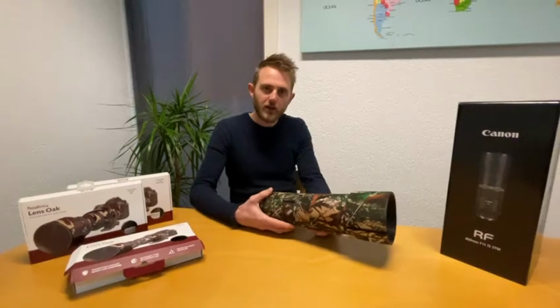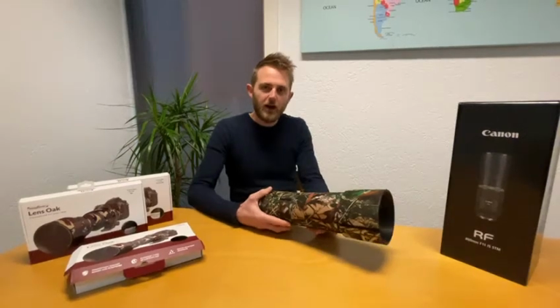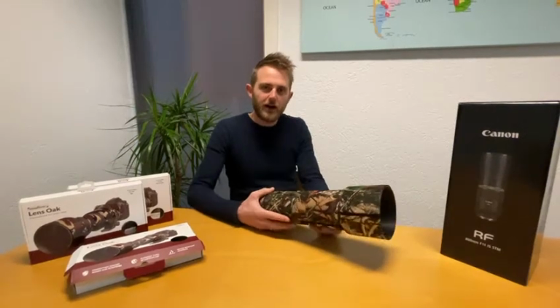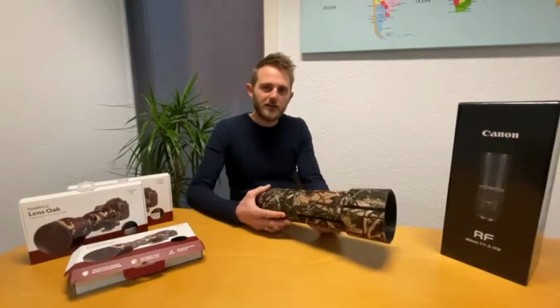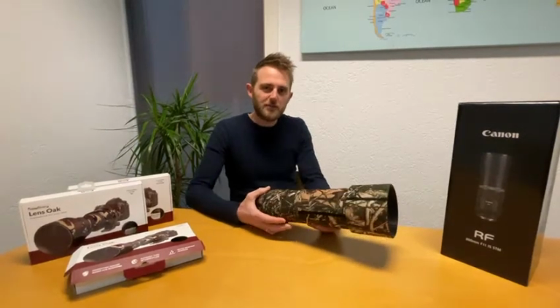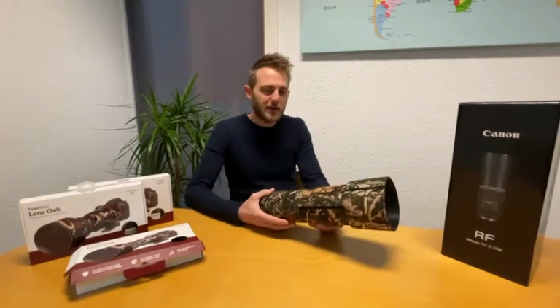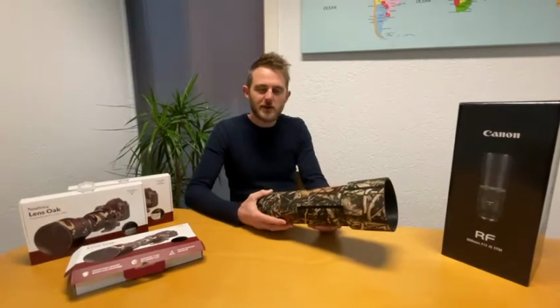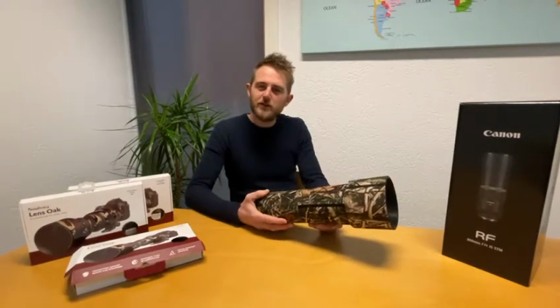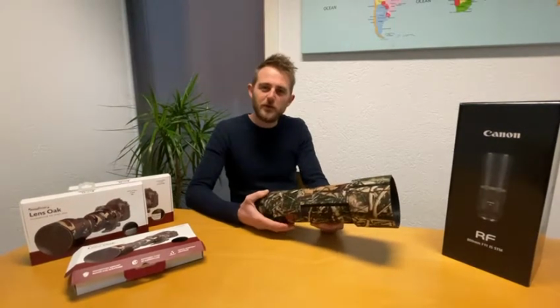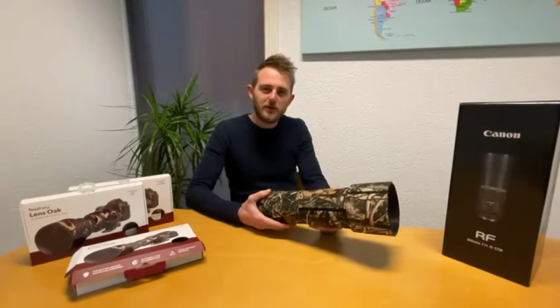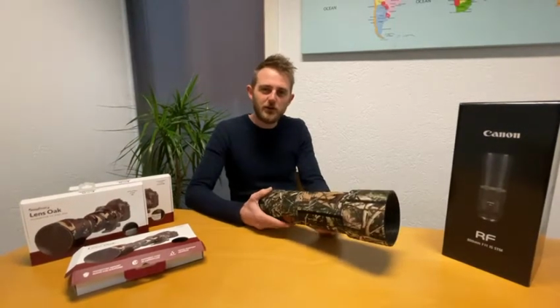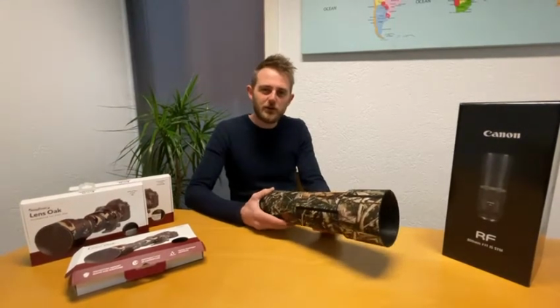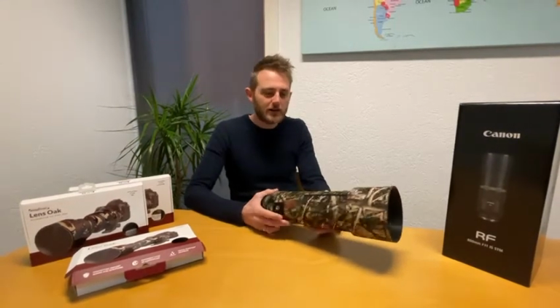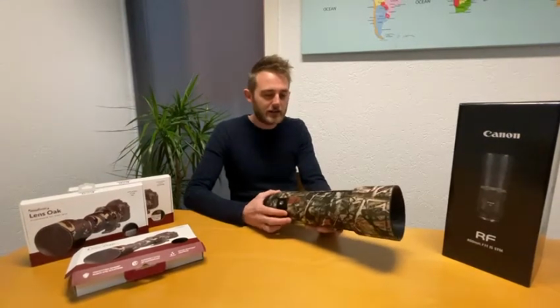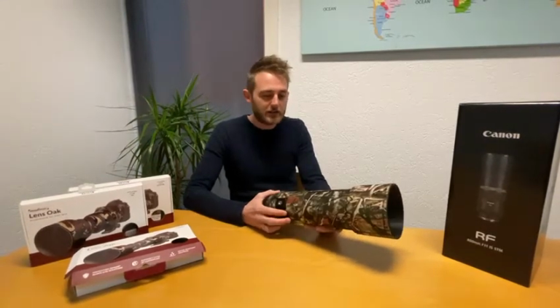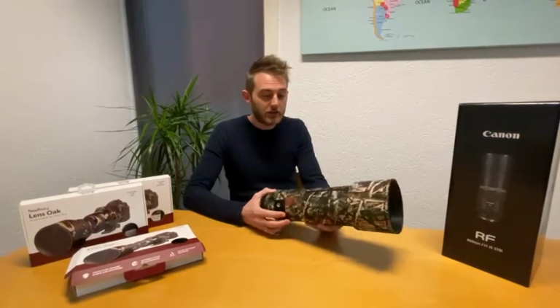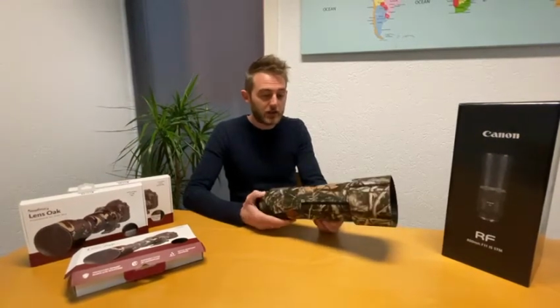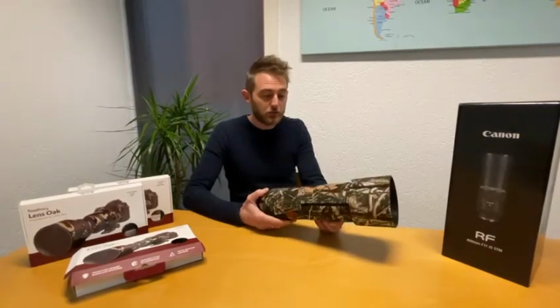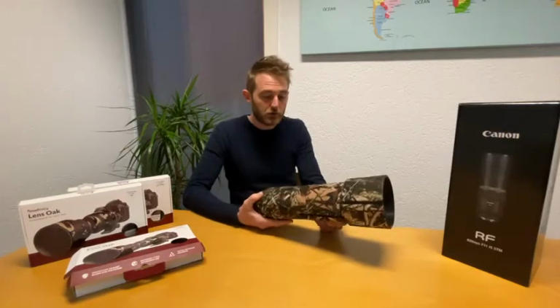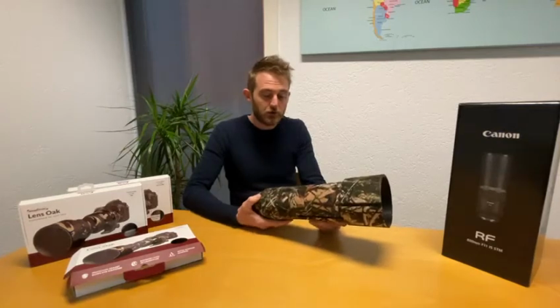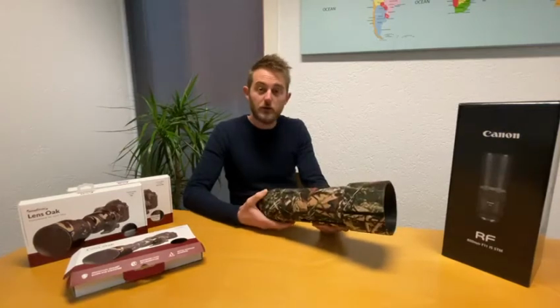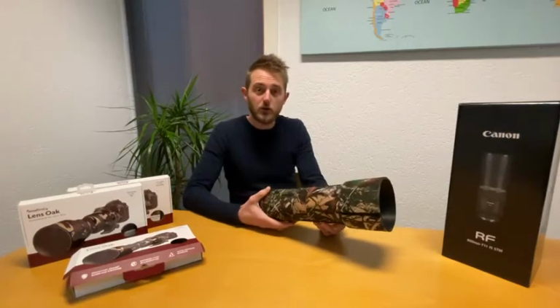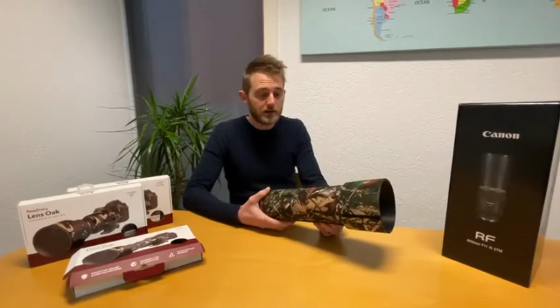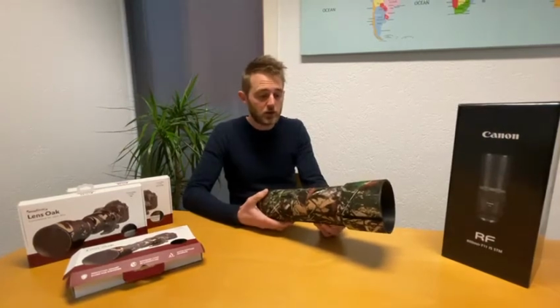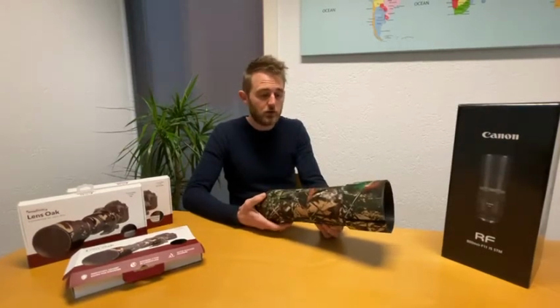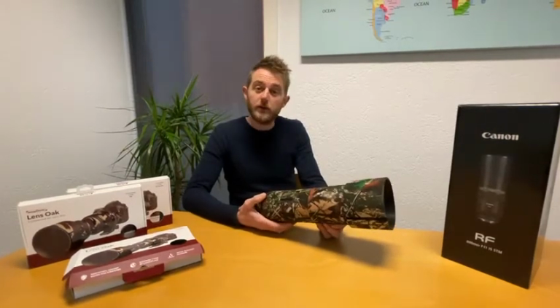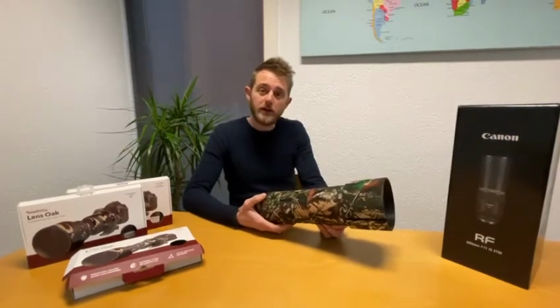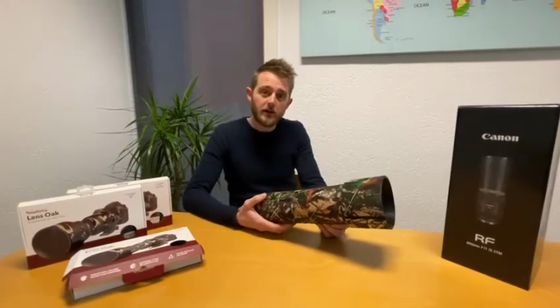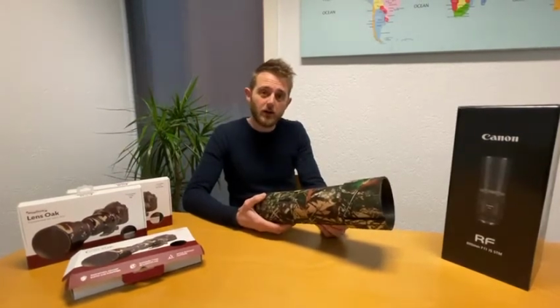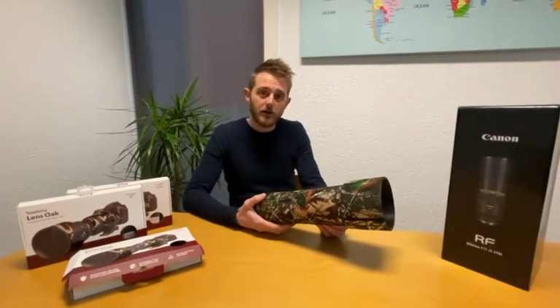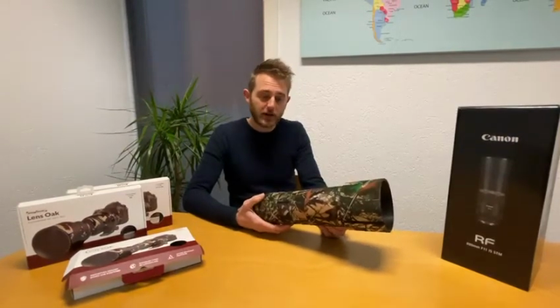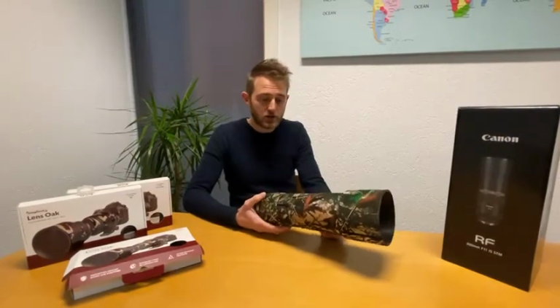Hi guys, my name is Edwin from EasyCover, and today I will show you the new lens oak for the Canon RF800.